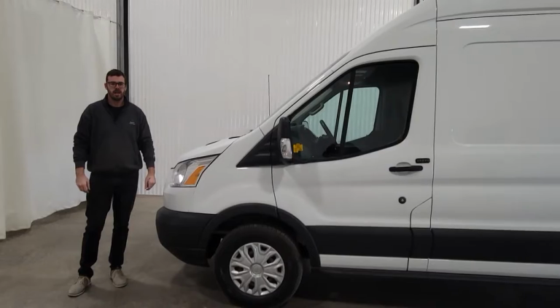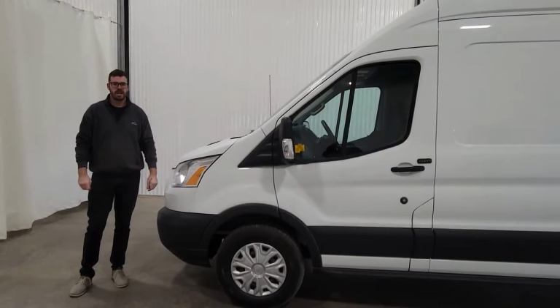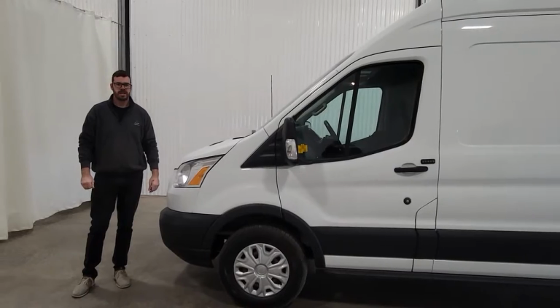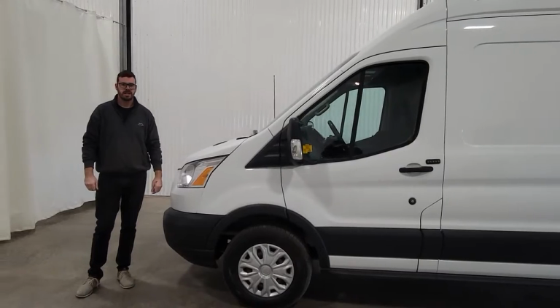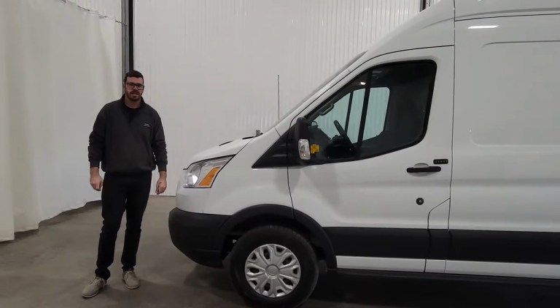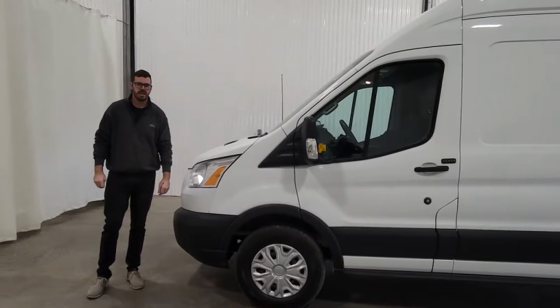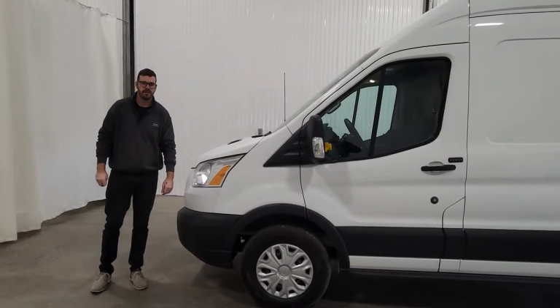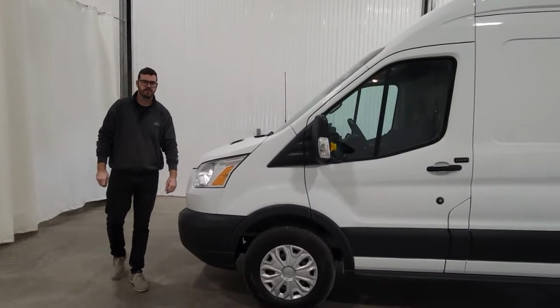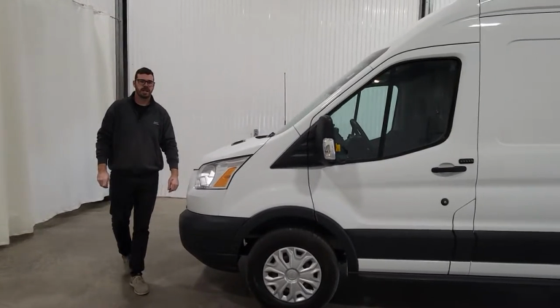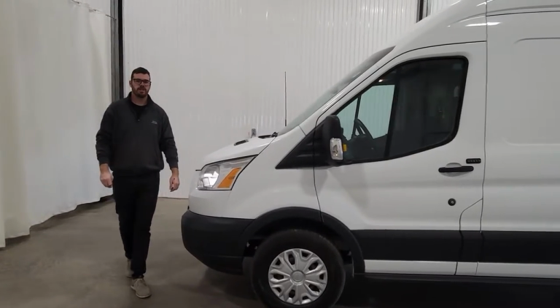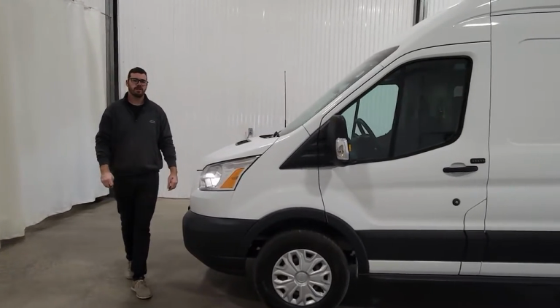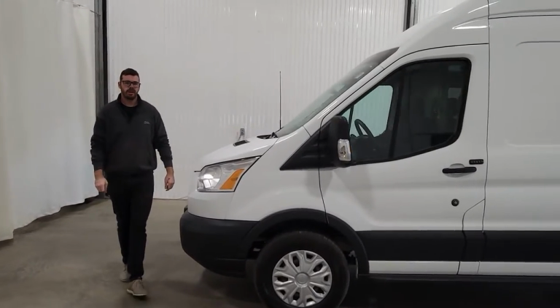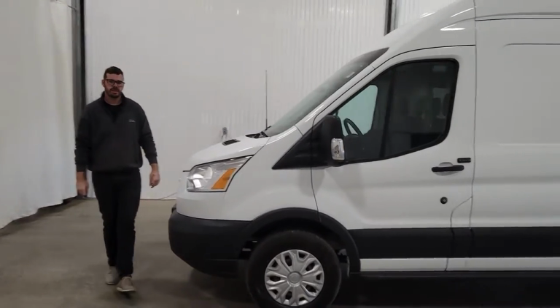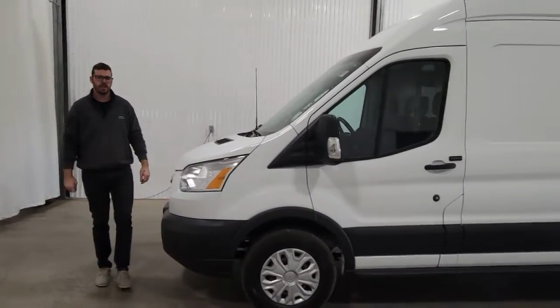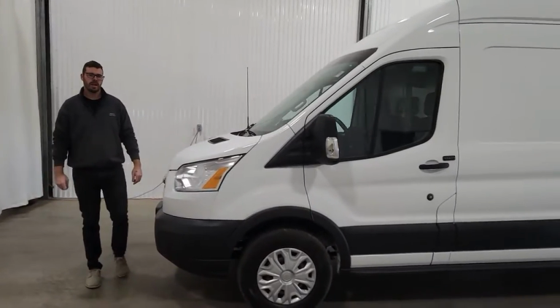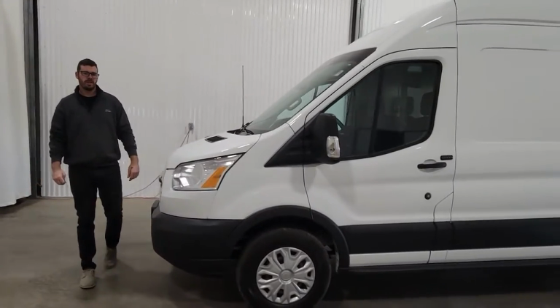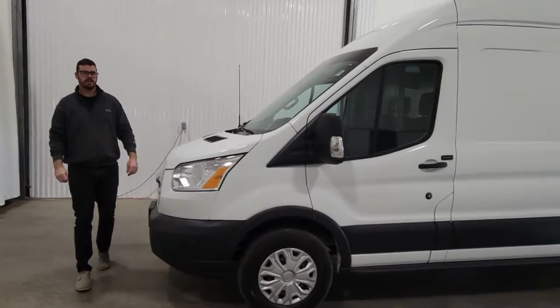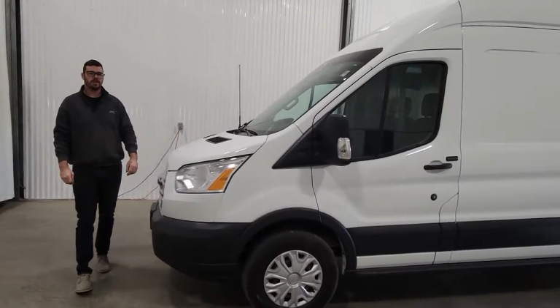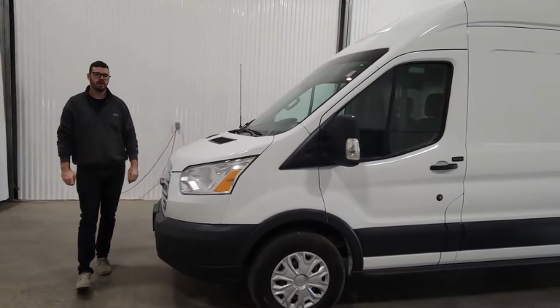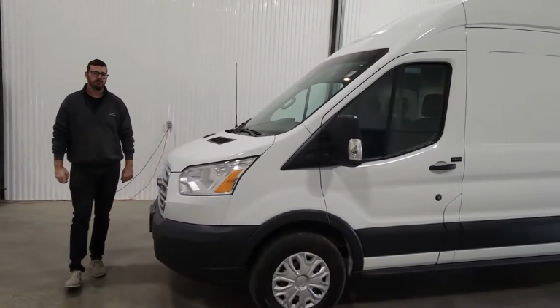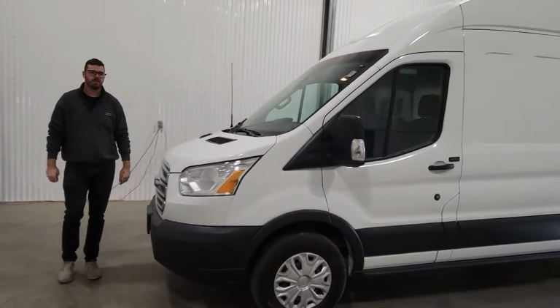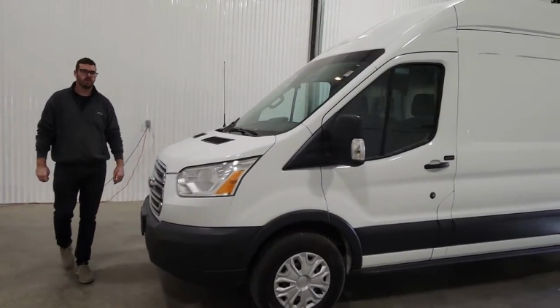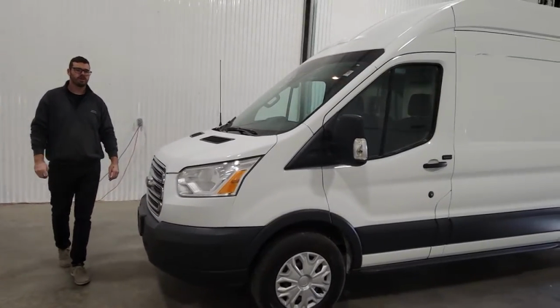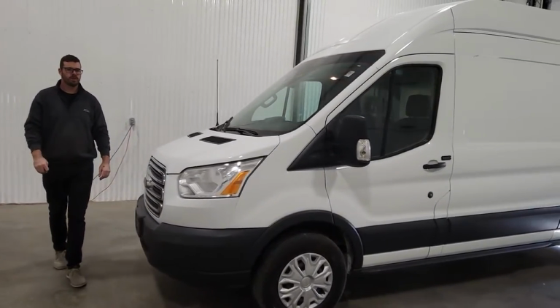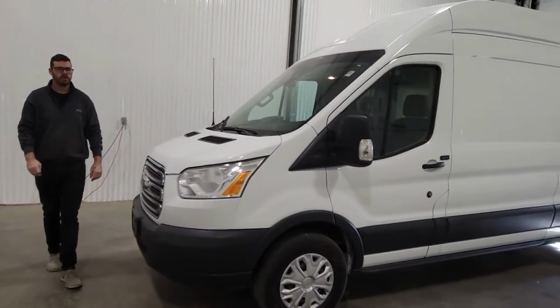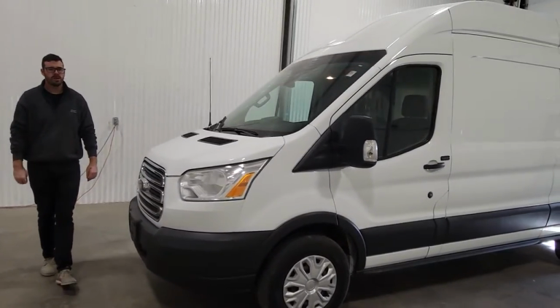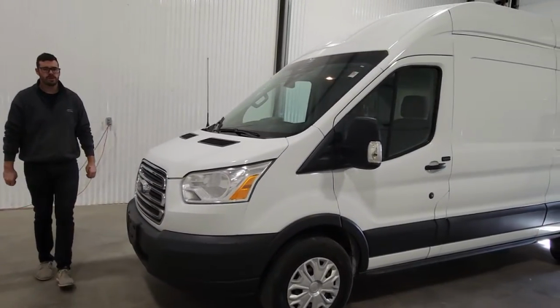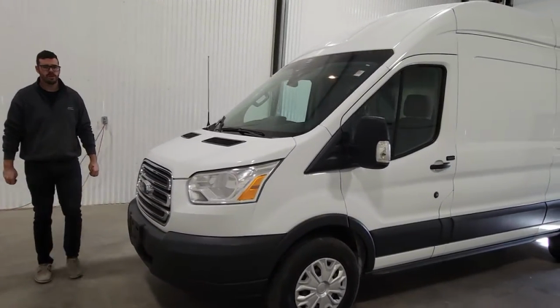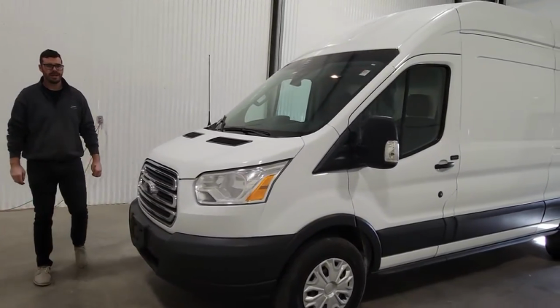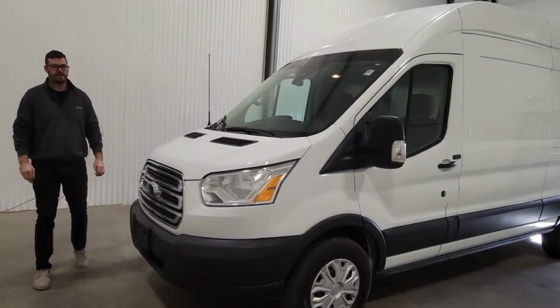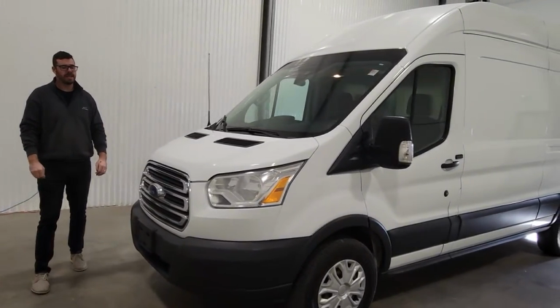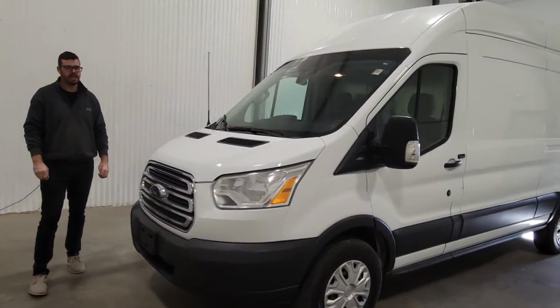Hi guys, it's Dave from Saskatoon Truck Center. This is stock number 4228P.